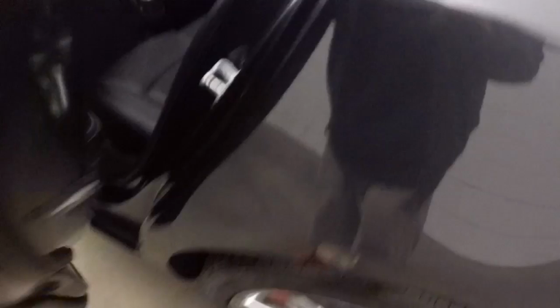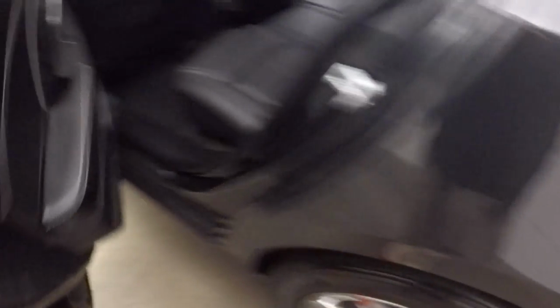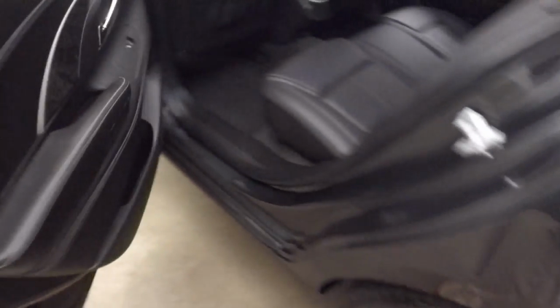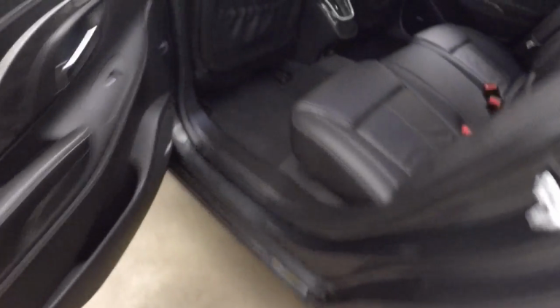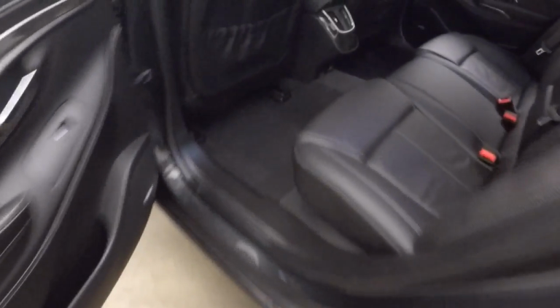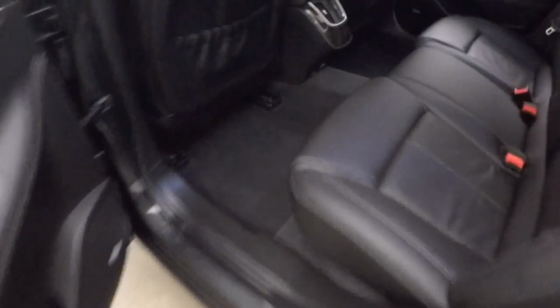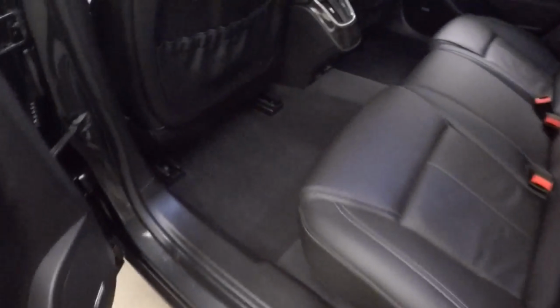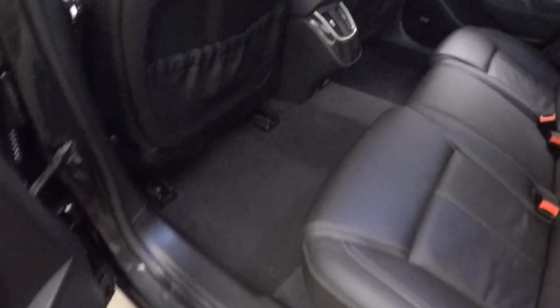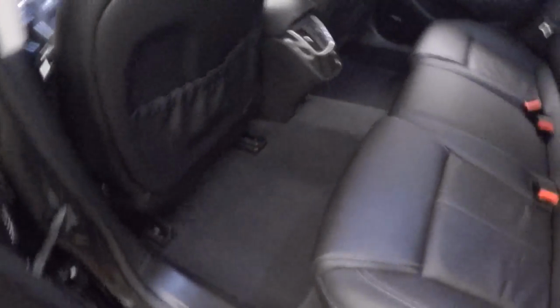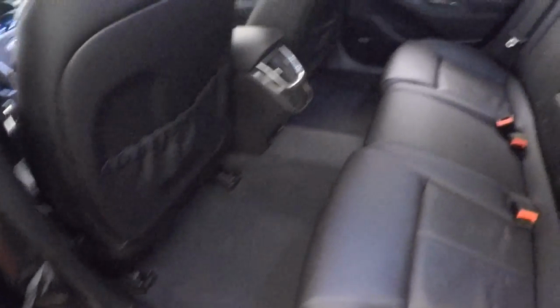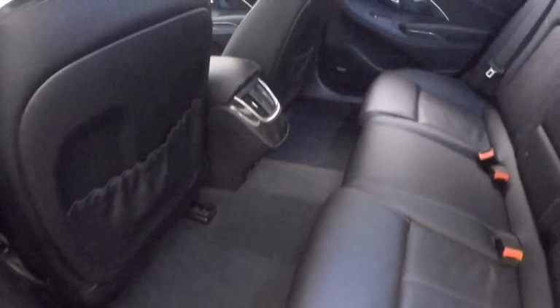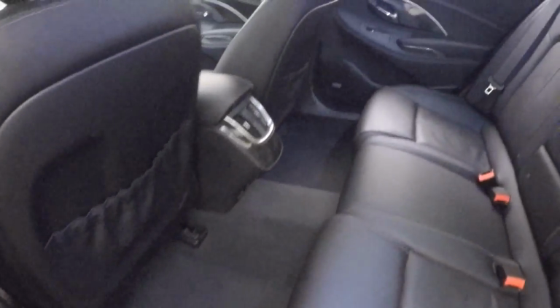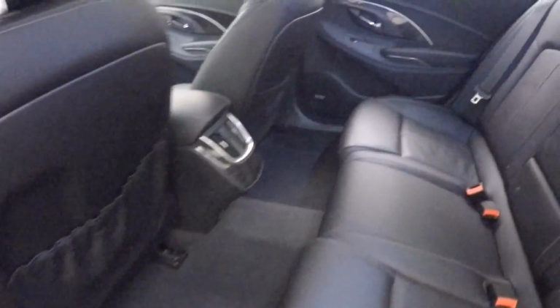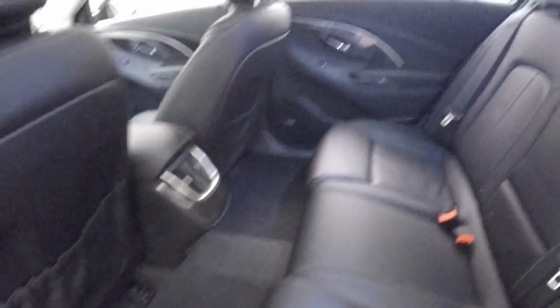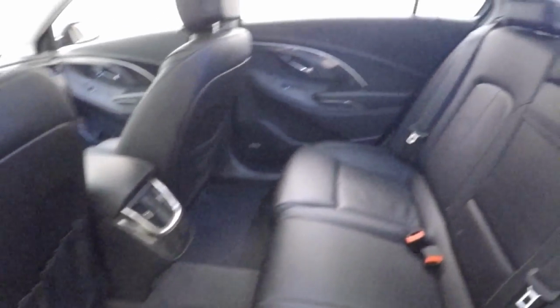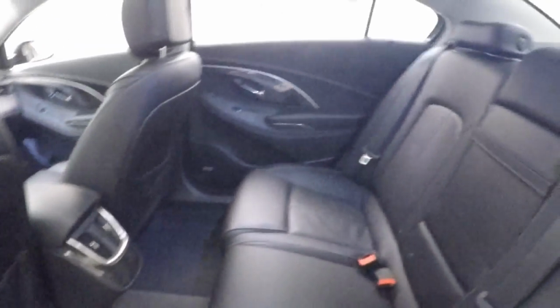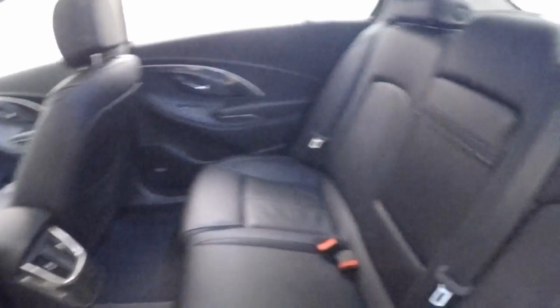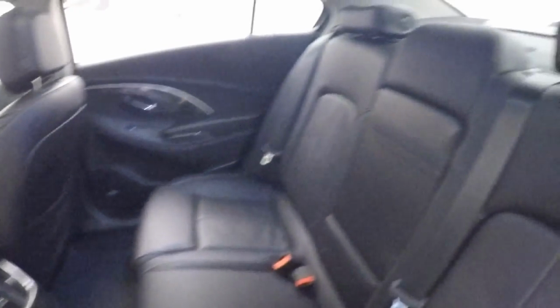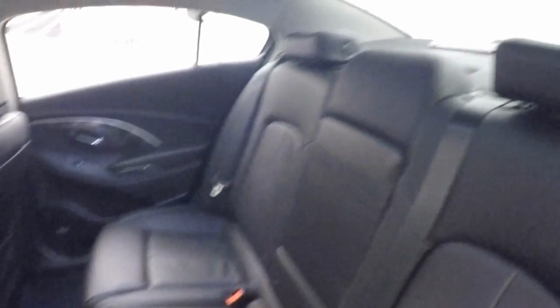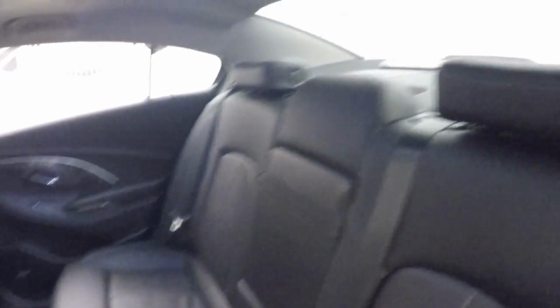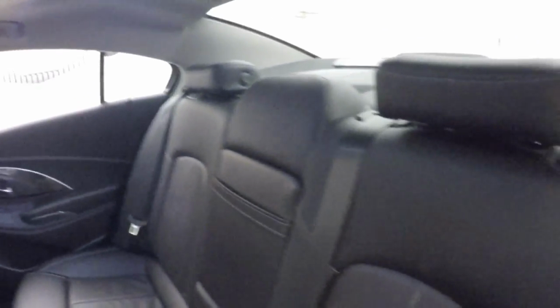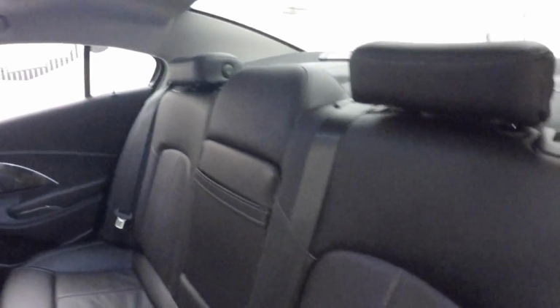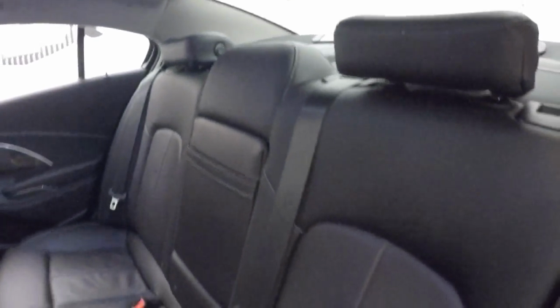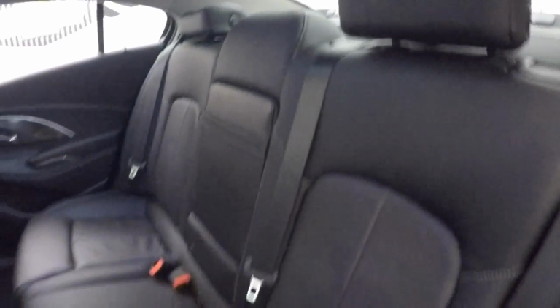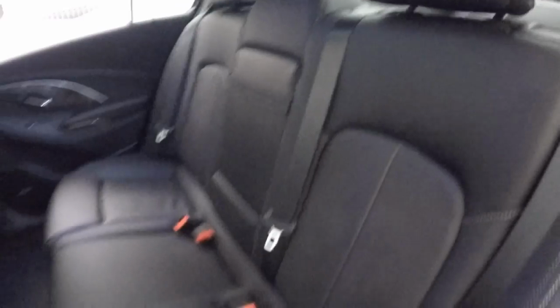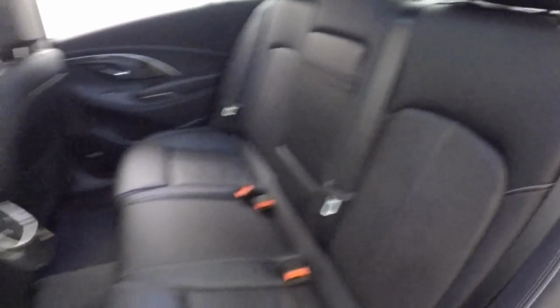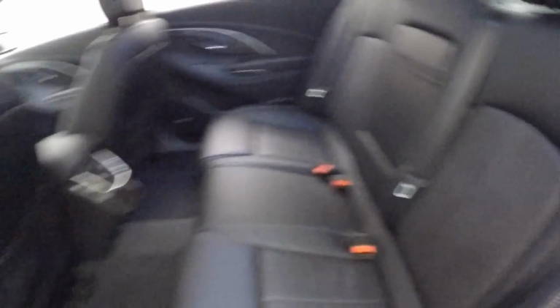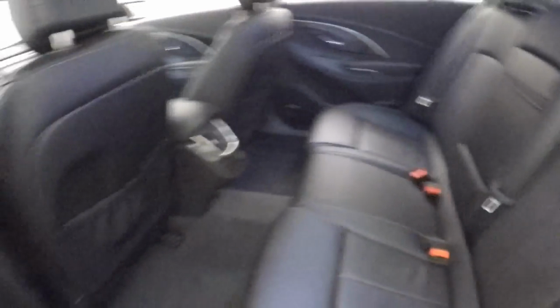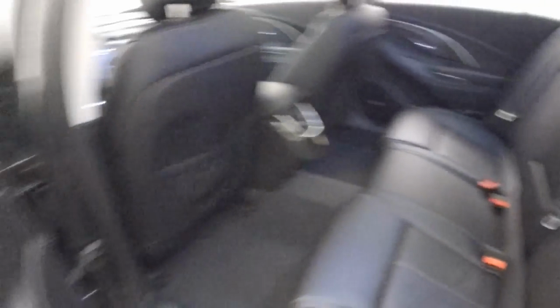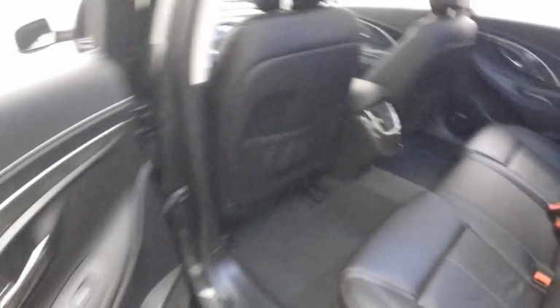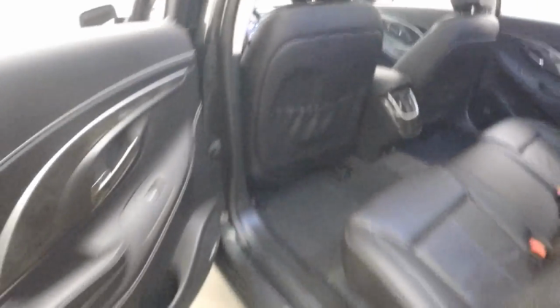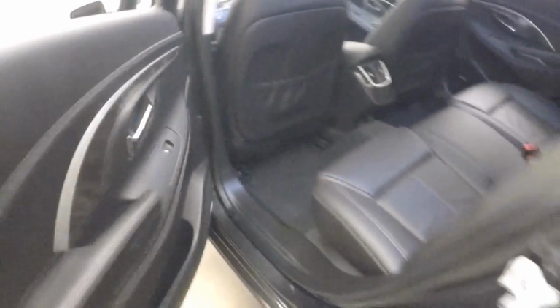Look in the back — nice leather interior. Great accents all around. Very, very comfortable.